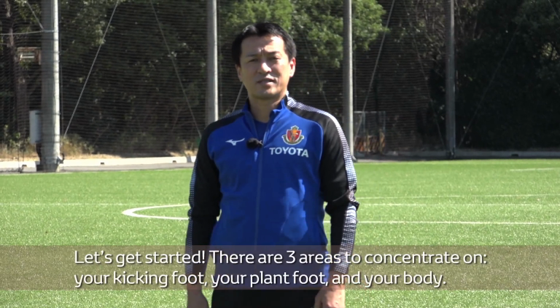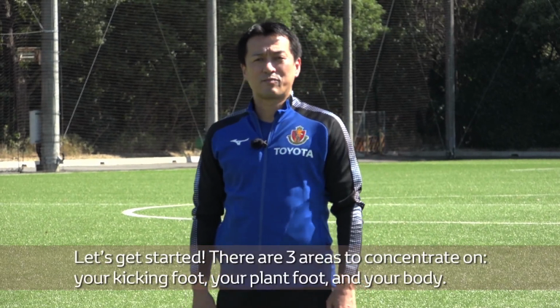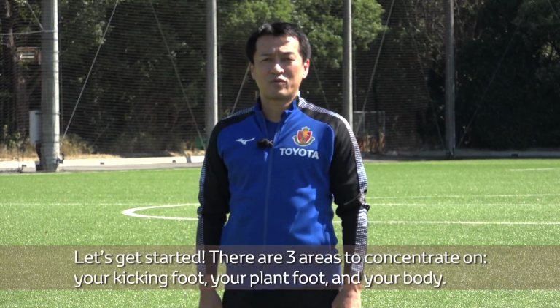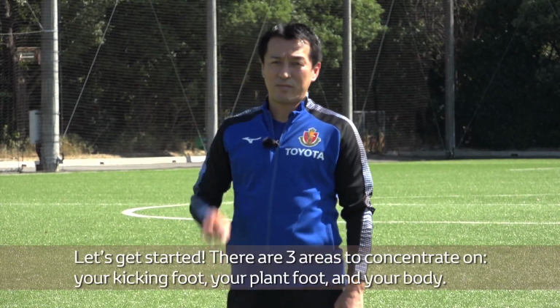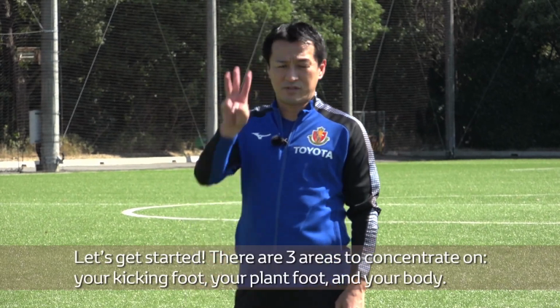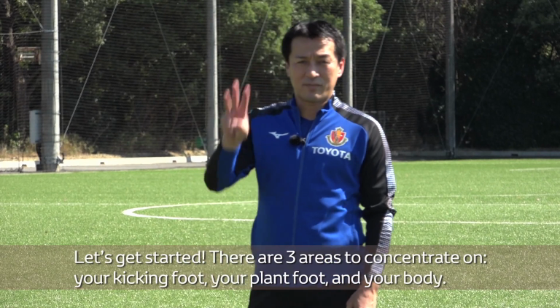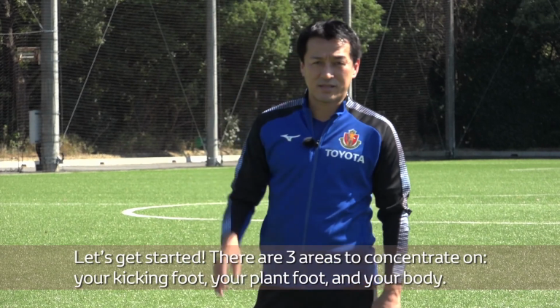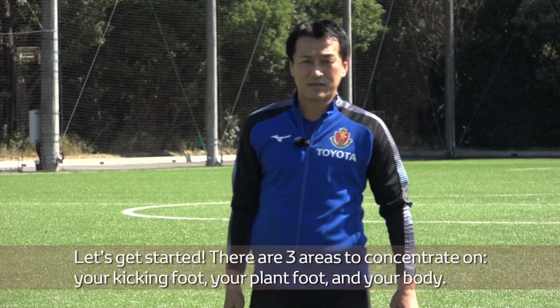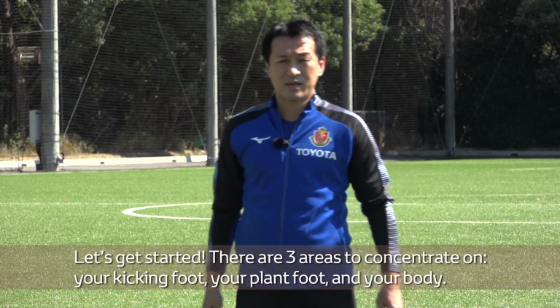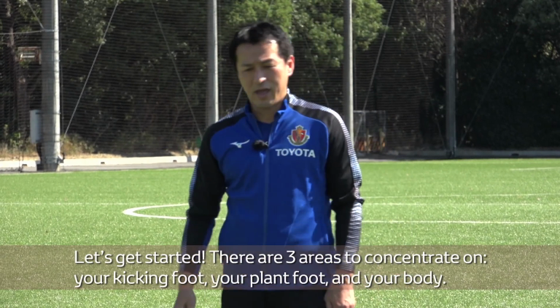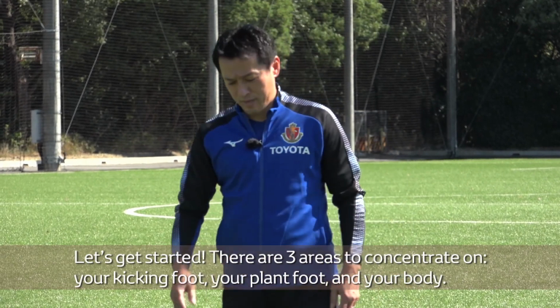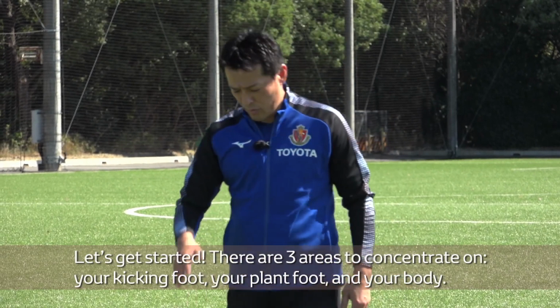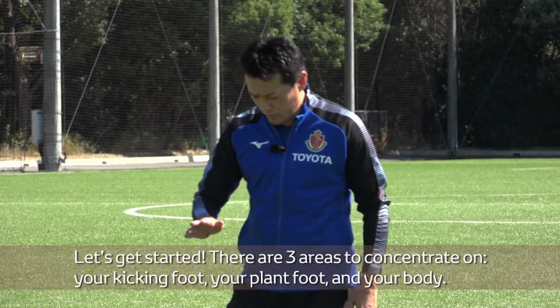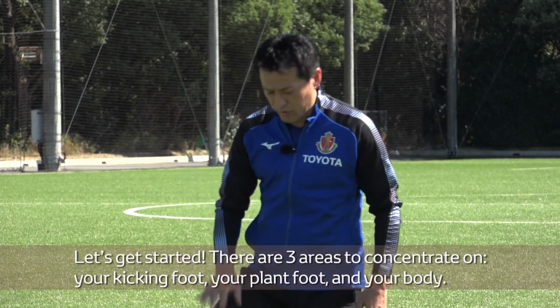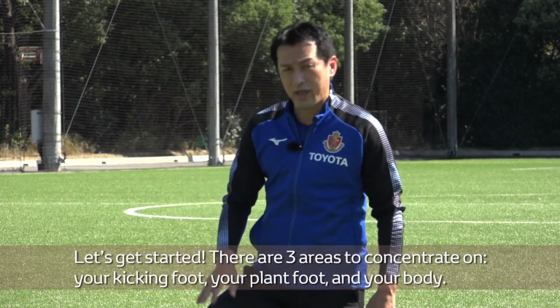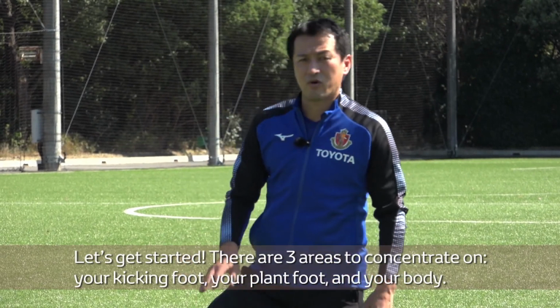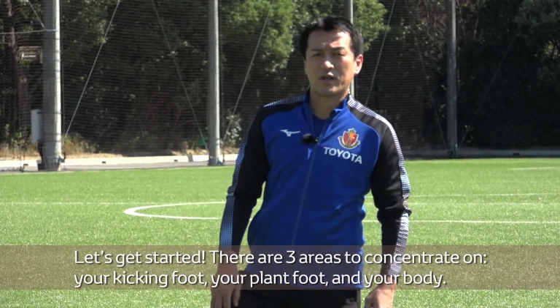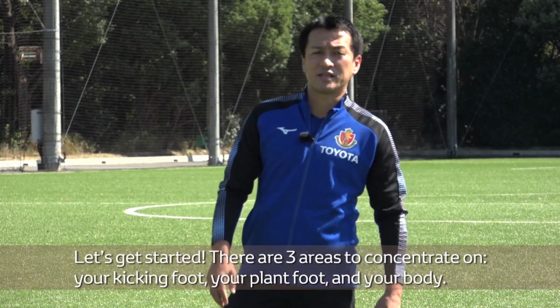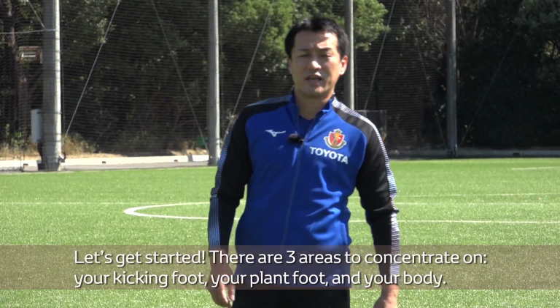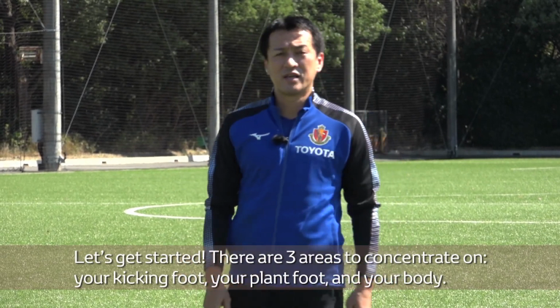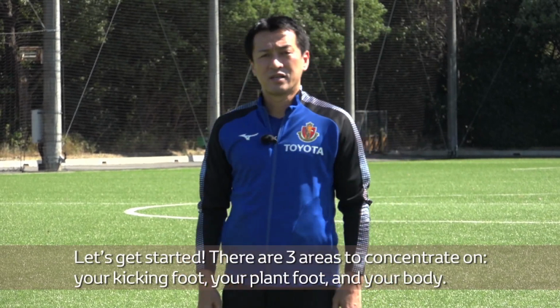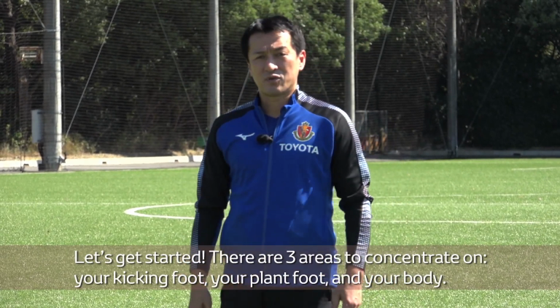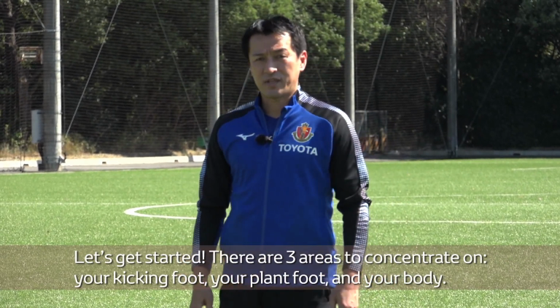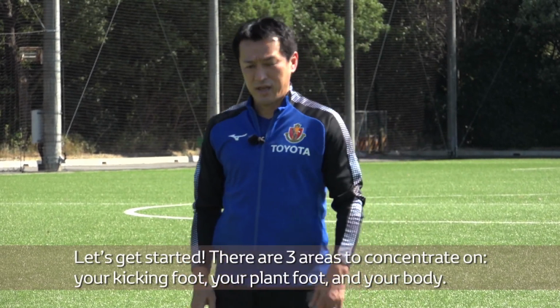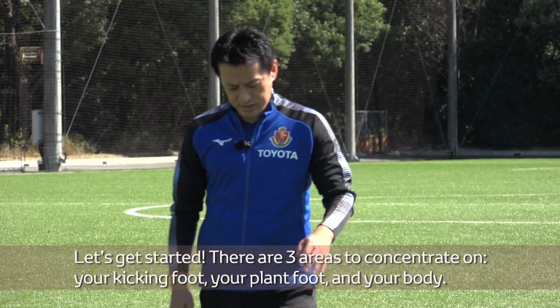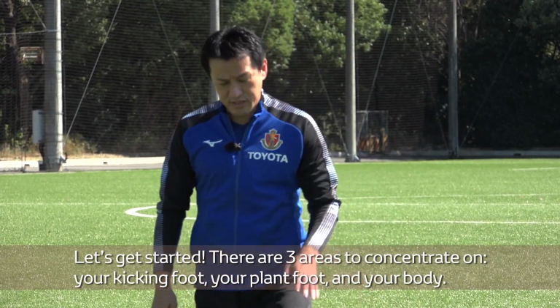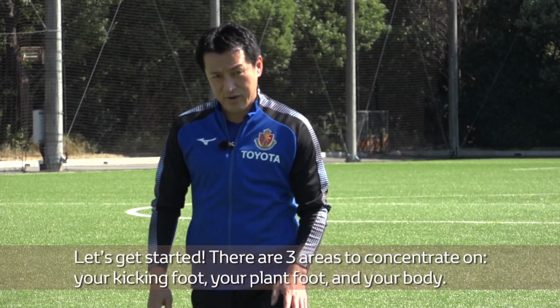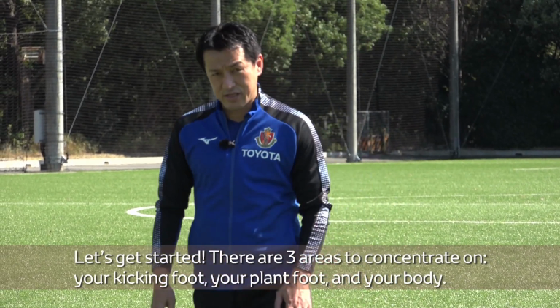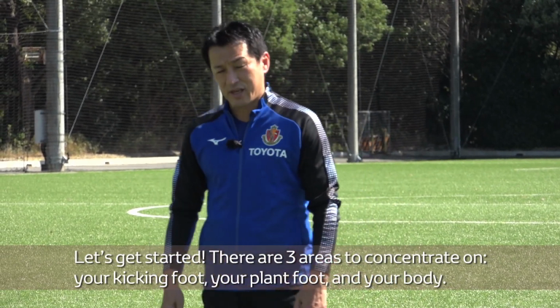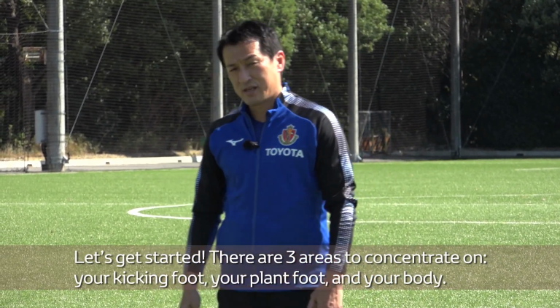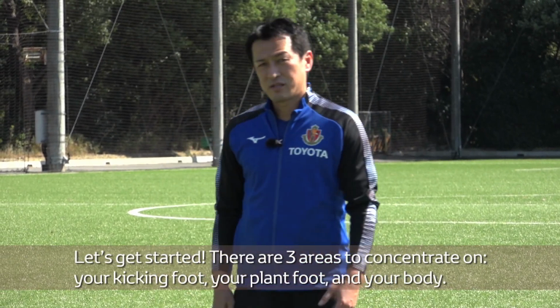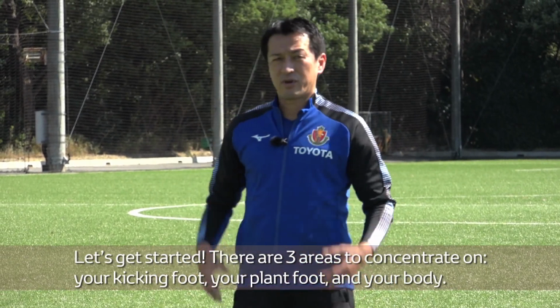There are three areas to concentrate on: your kicking foot, your plant foot, and your body.